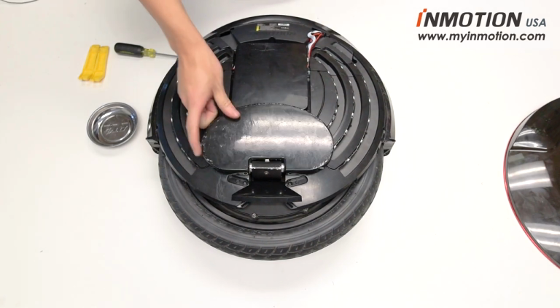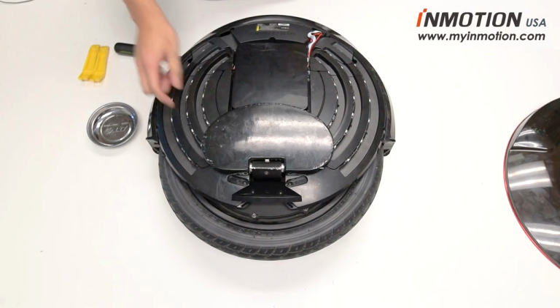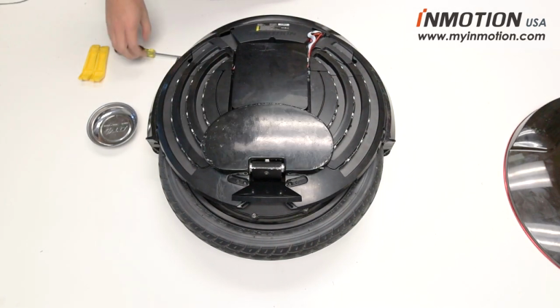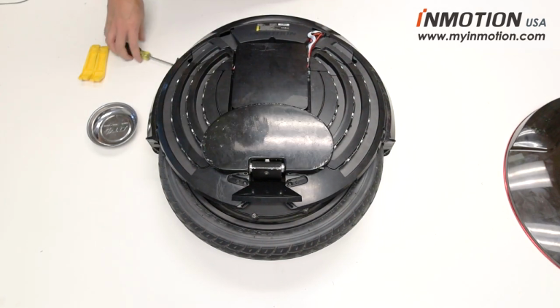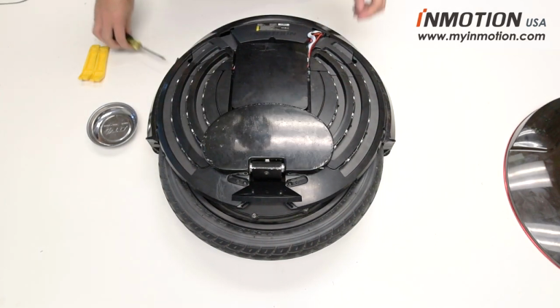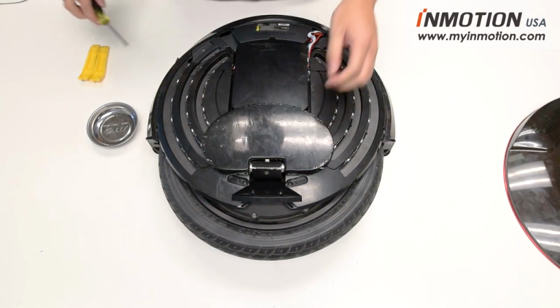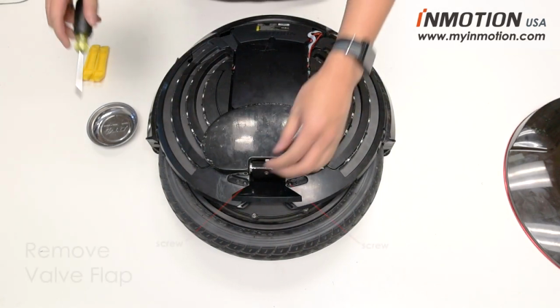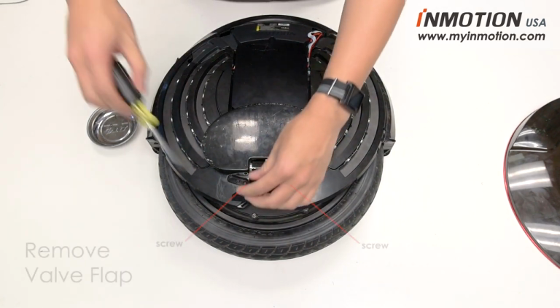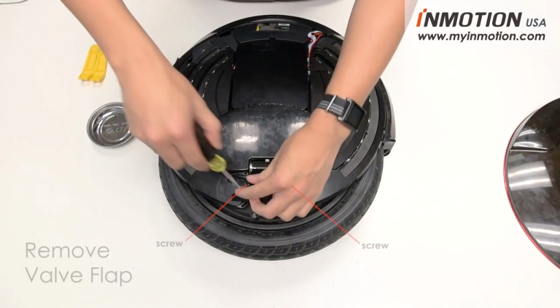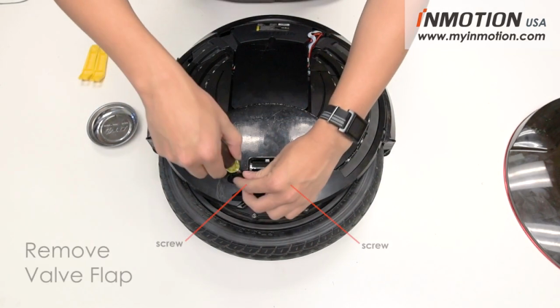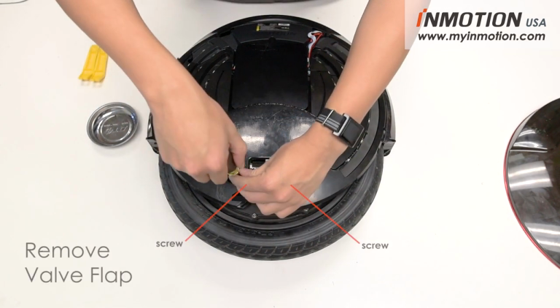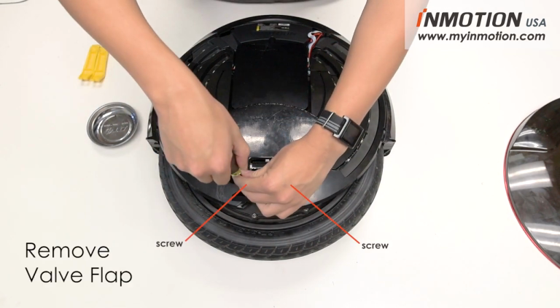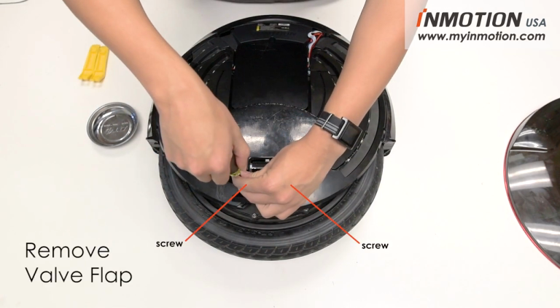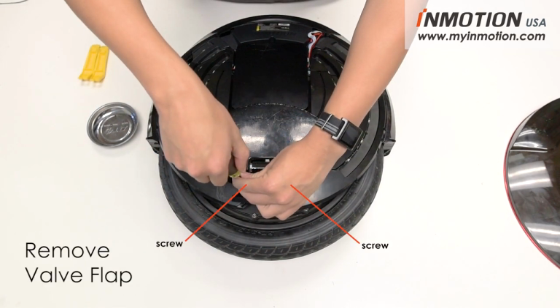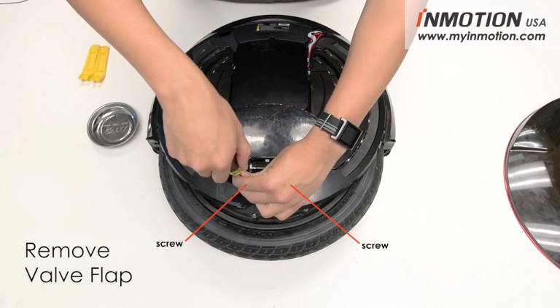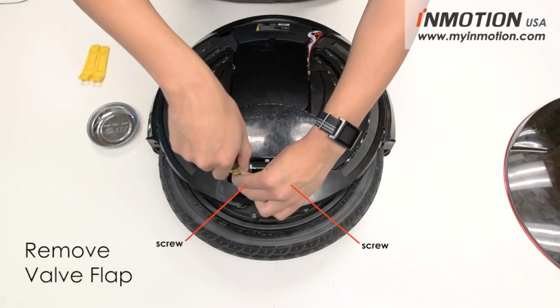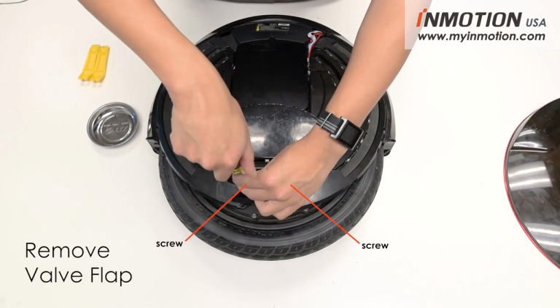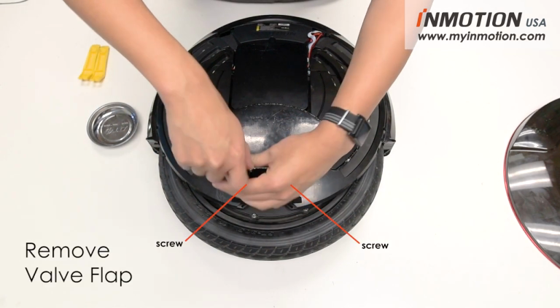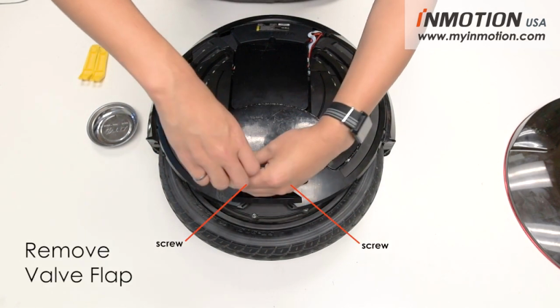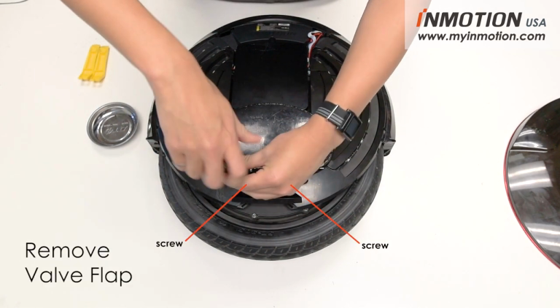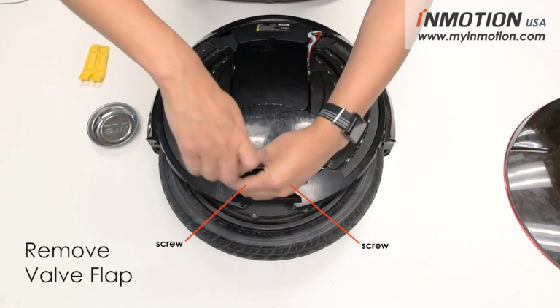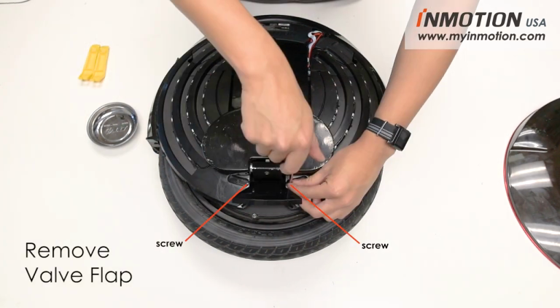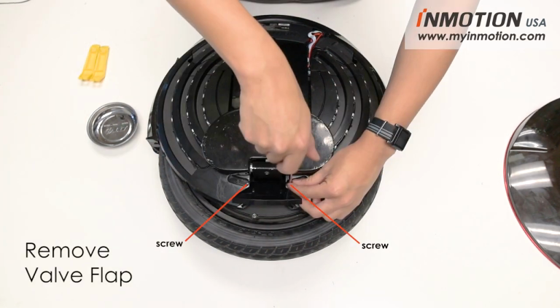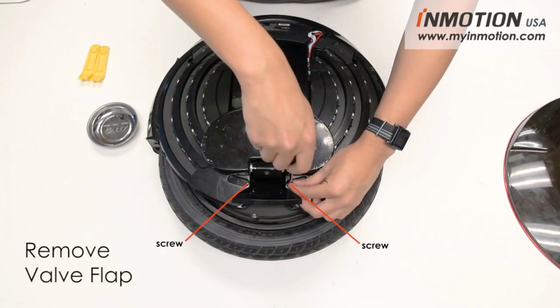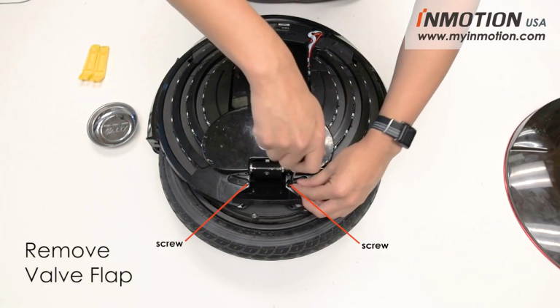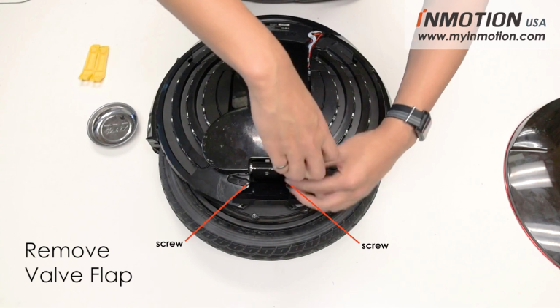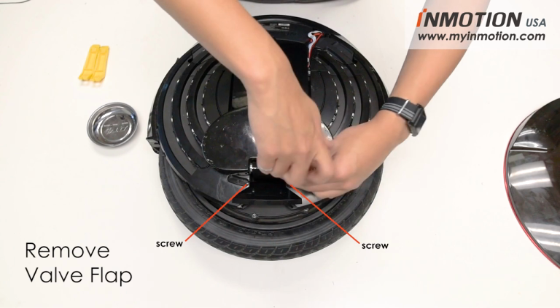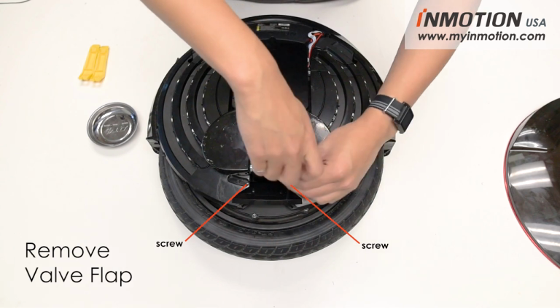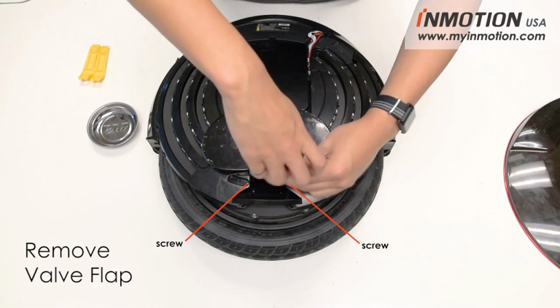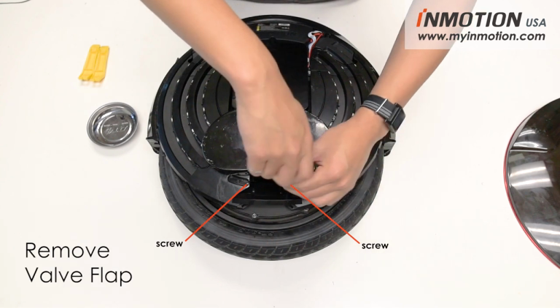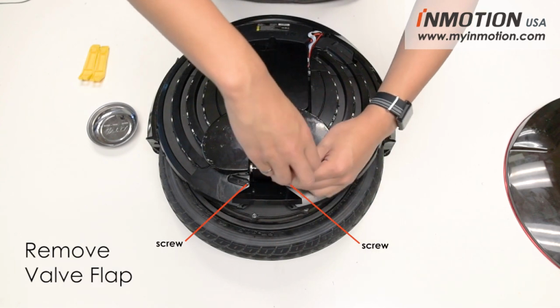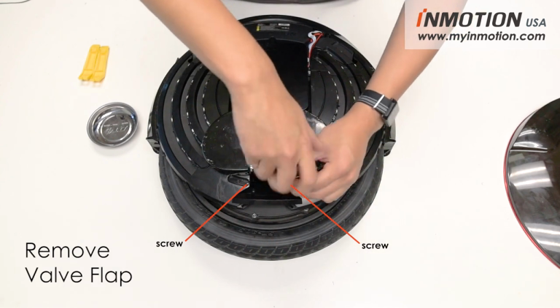Next, remove the valve cover by undoing the two screws holding it in place.